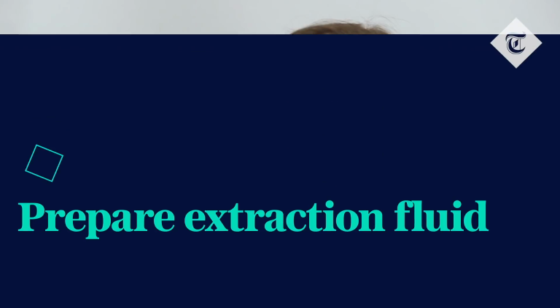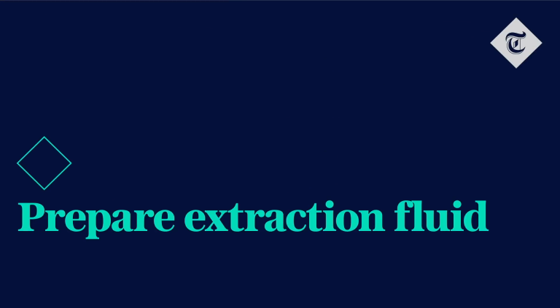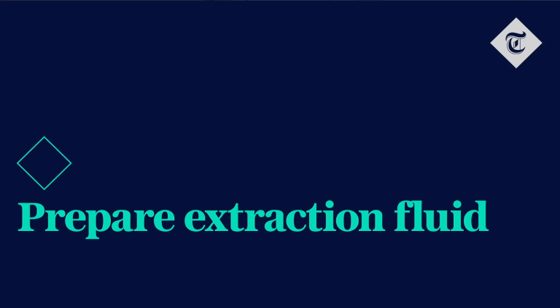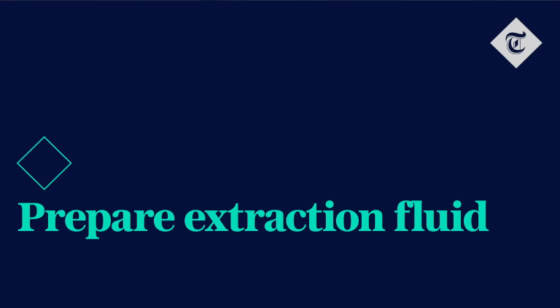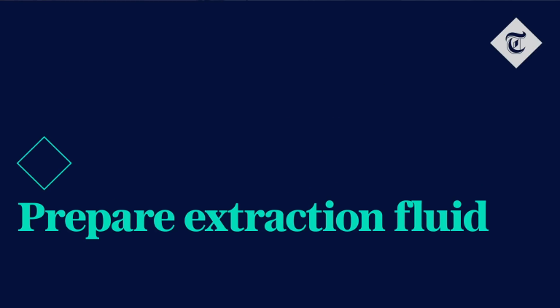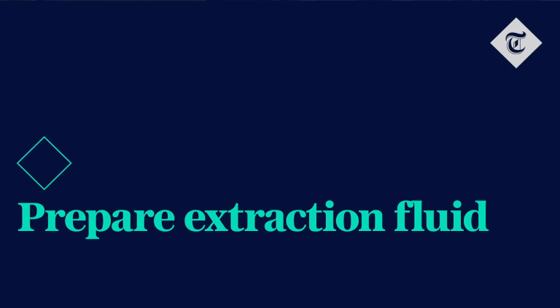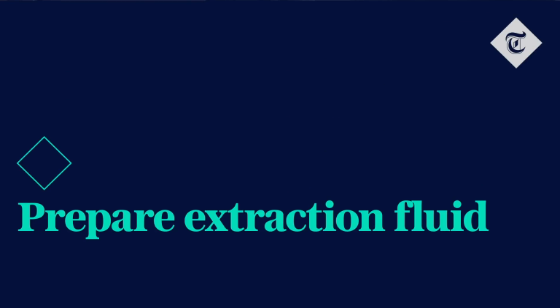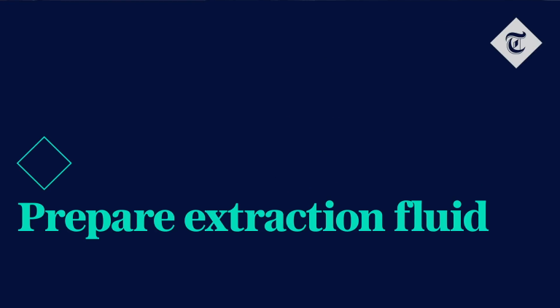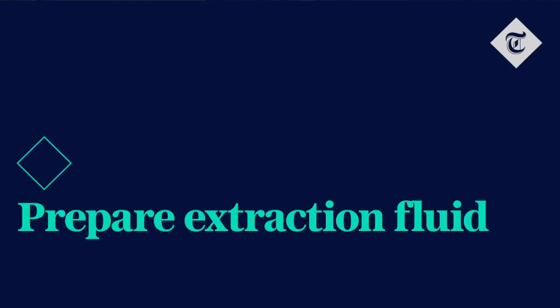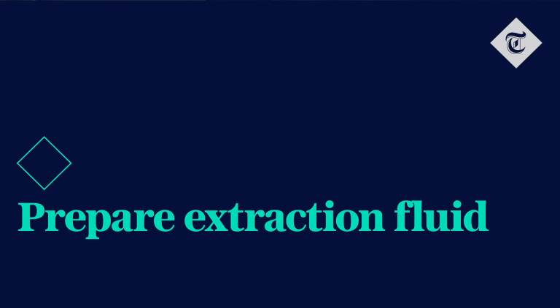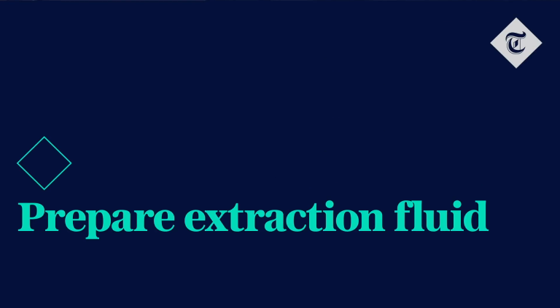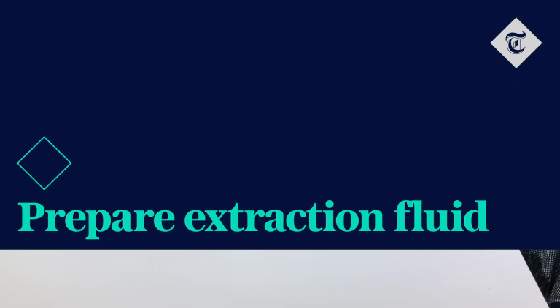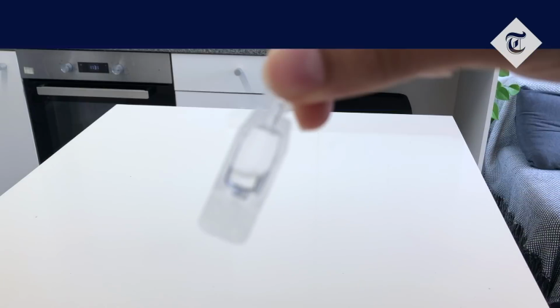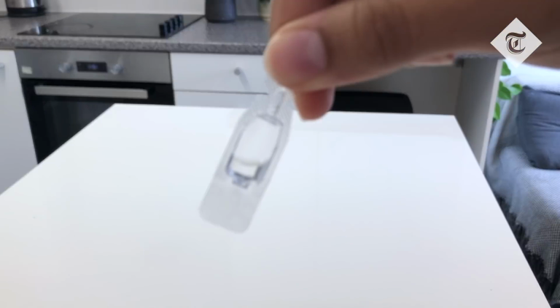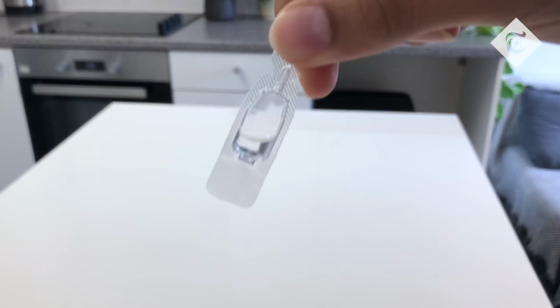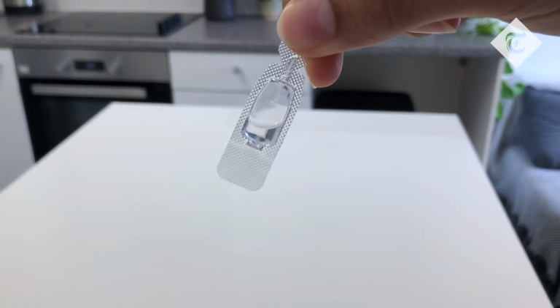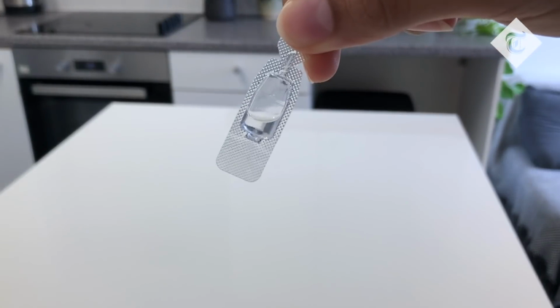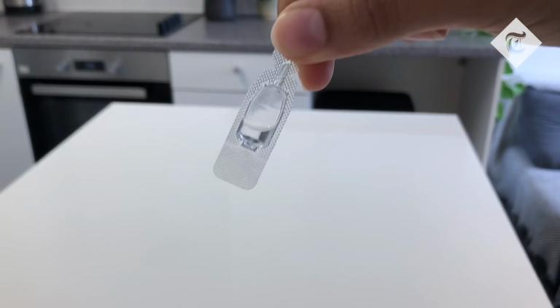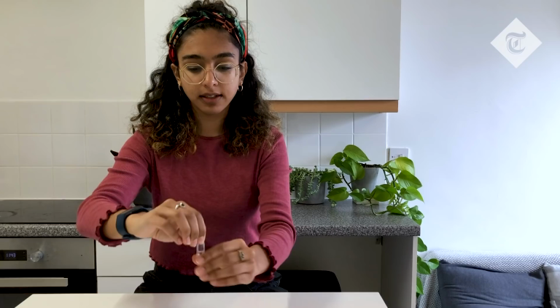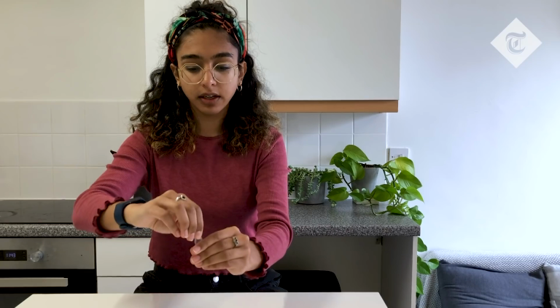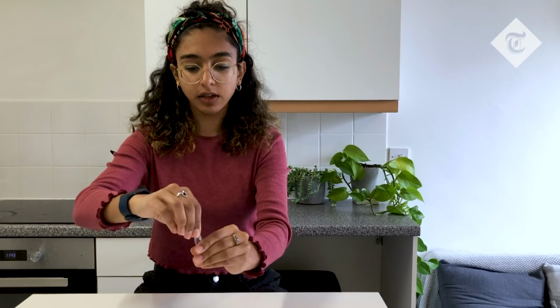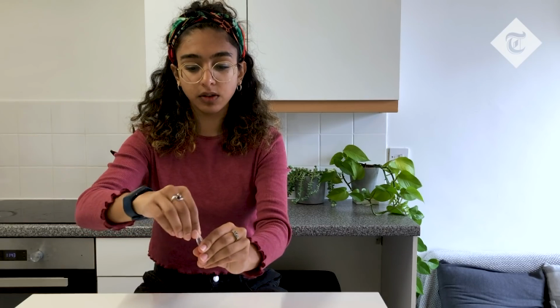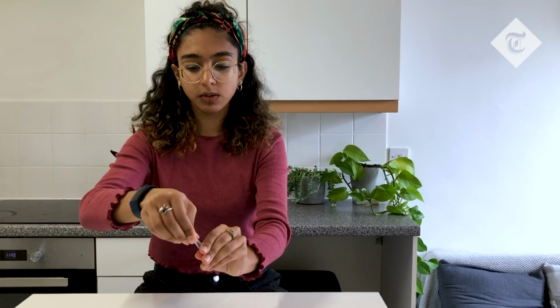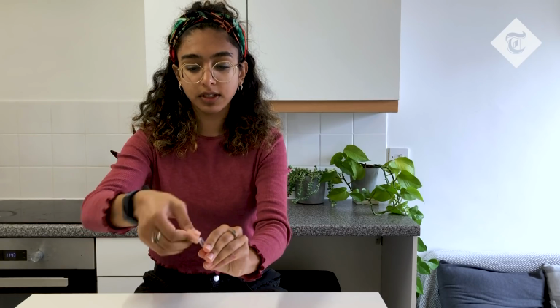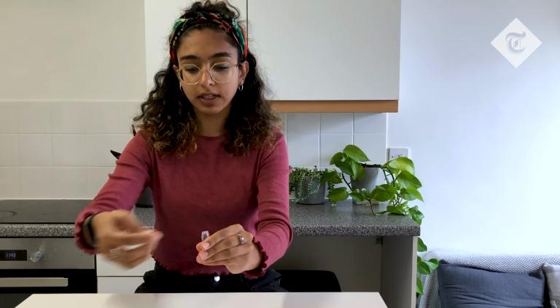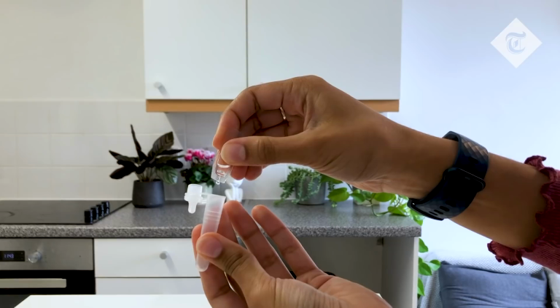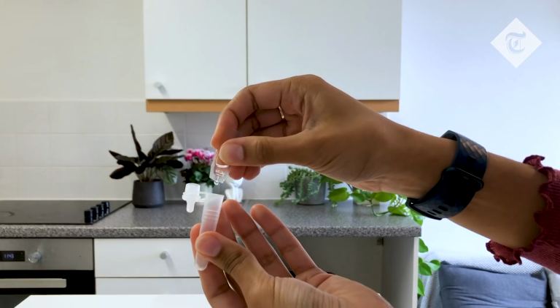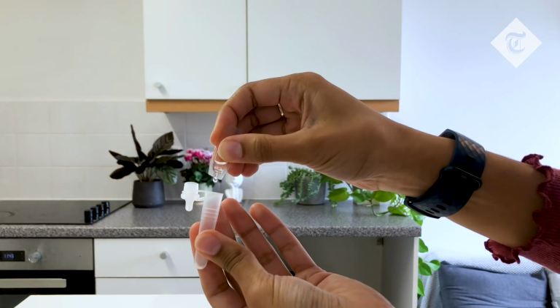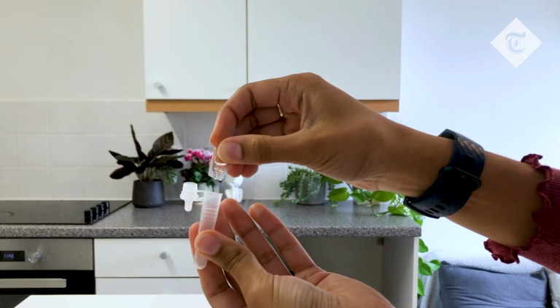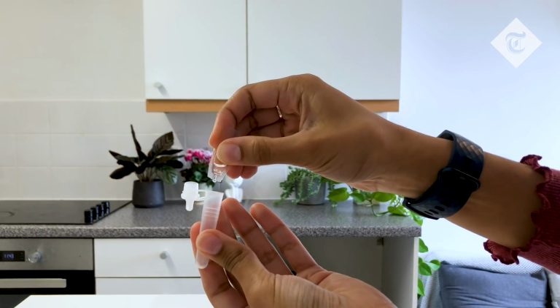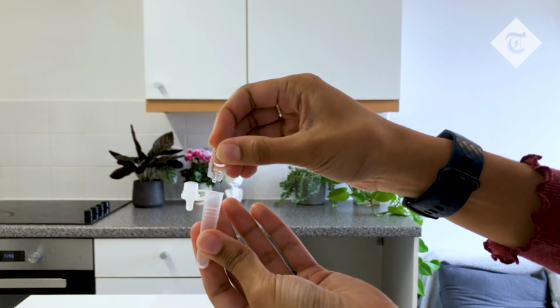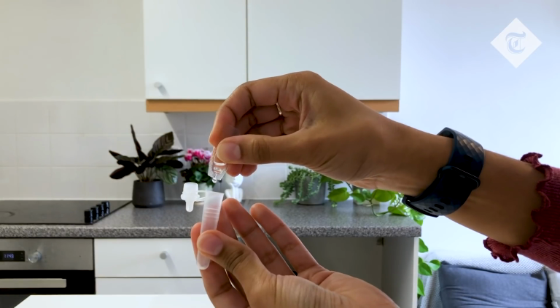Next we'll prep the extraction fluid. This is the fluid that comes with the test and it goes into the dropper.